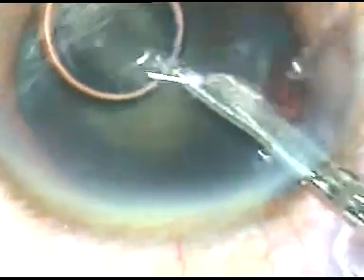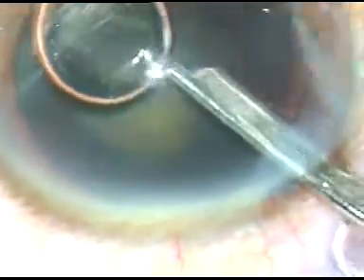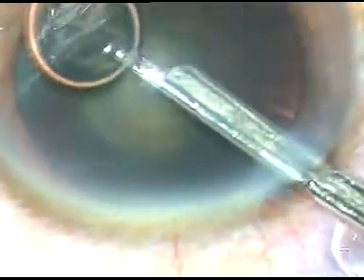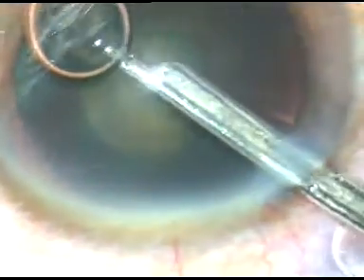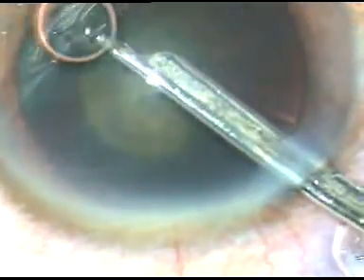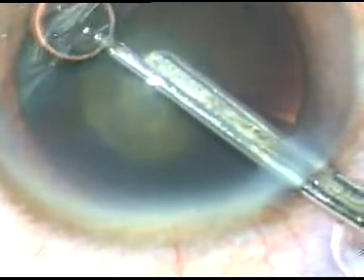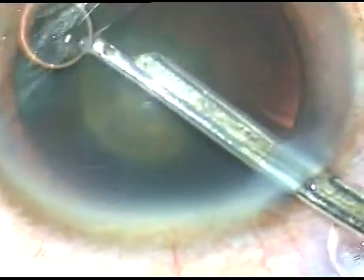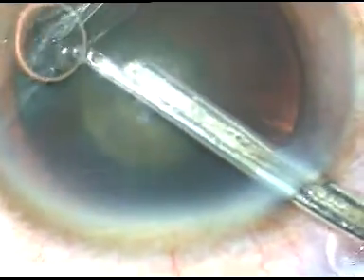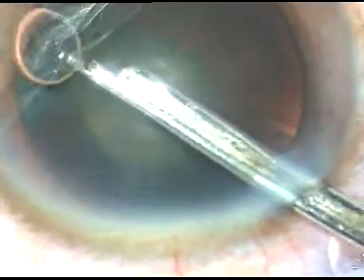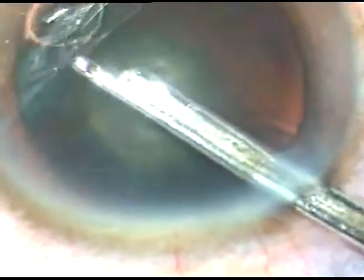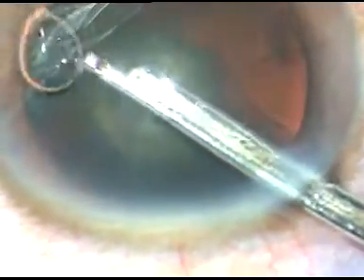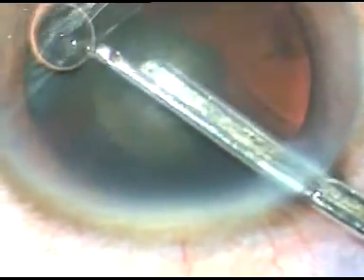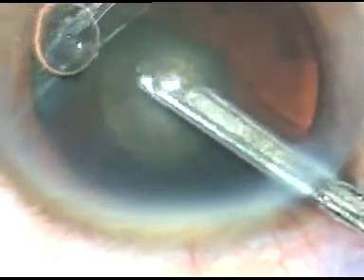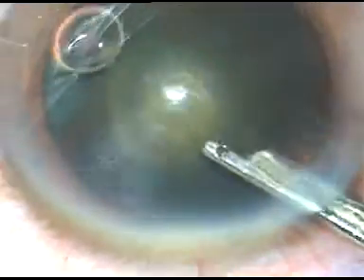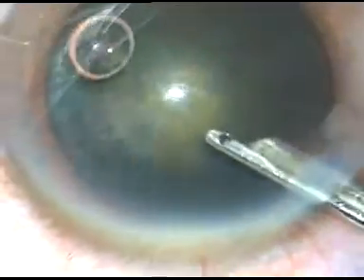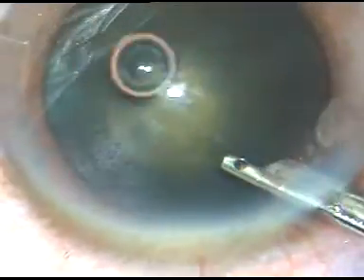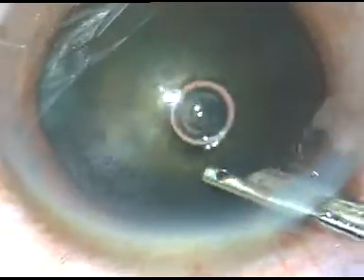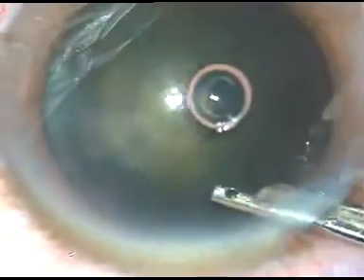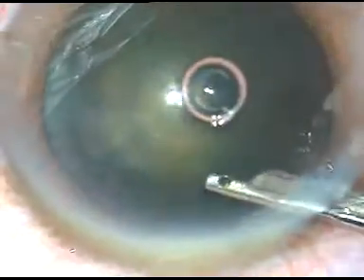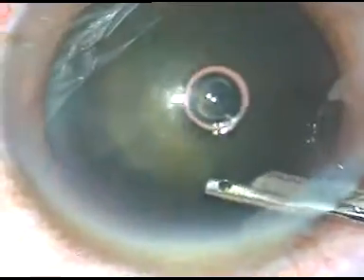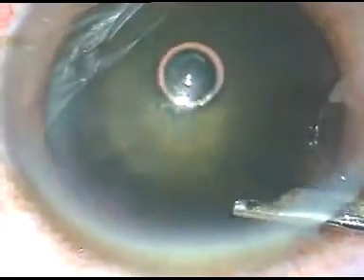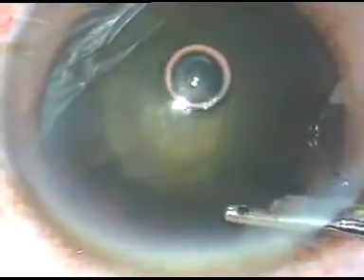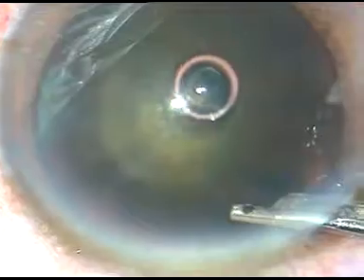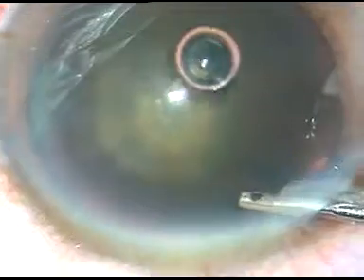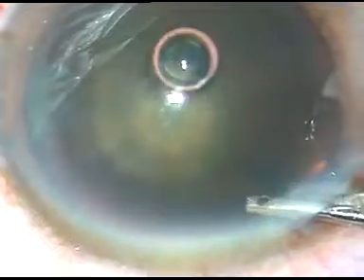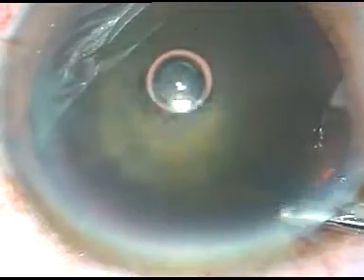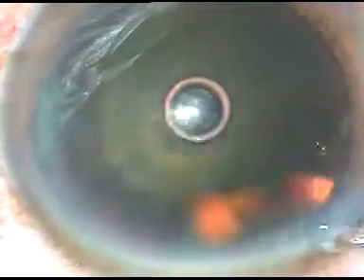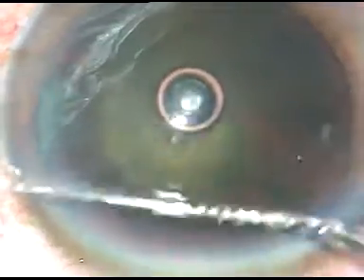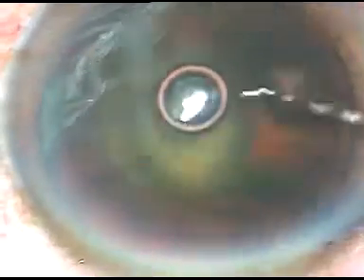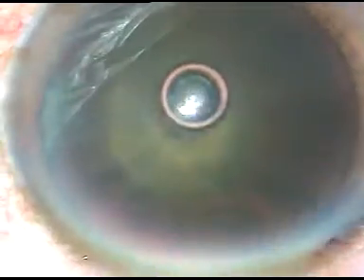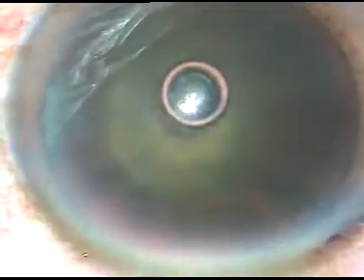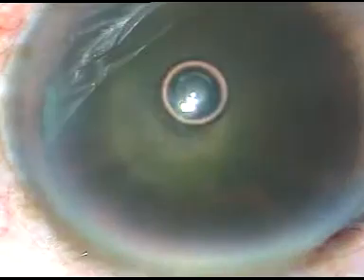Now, in this case, I am going to do an adequately sized capsulorhexis. The rhexis size I aim for is 5 mm, or between 5 and 5.5 mm.